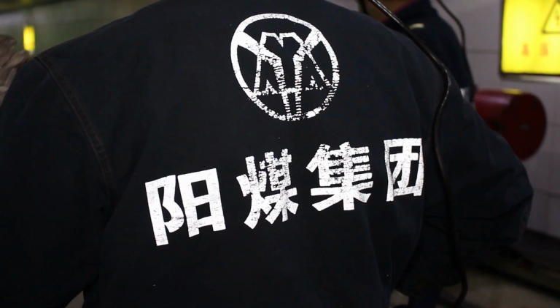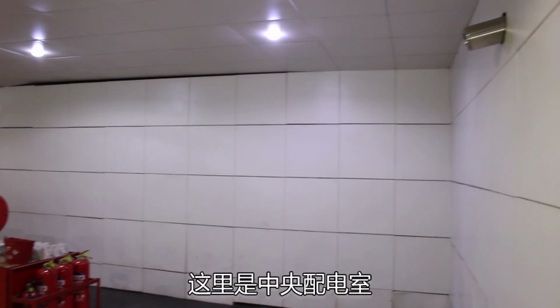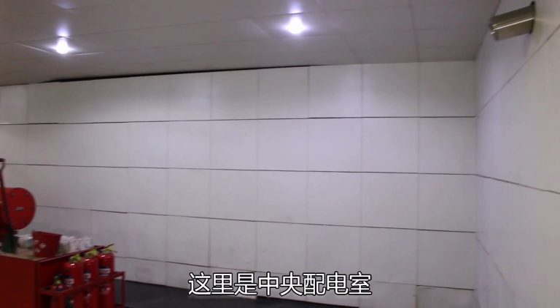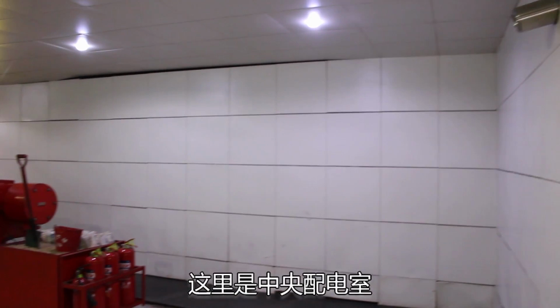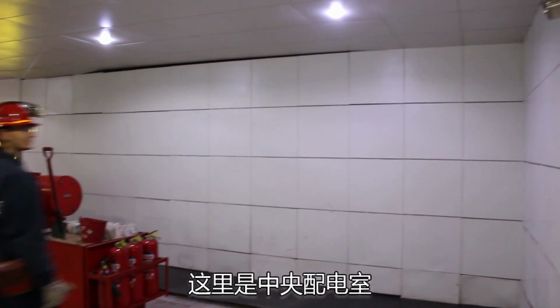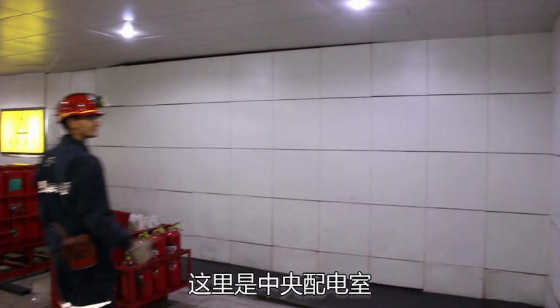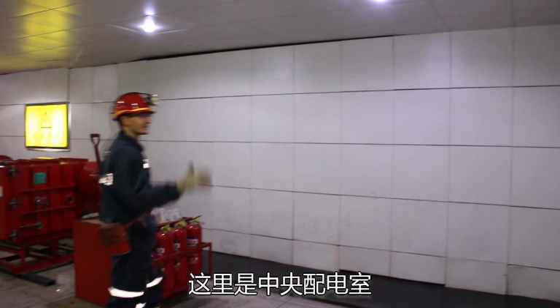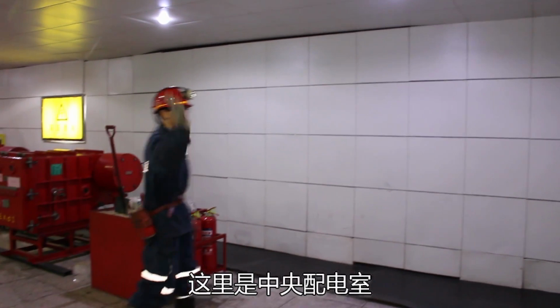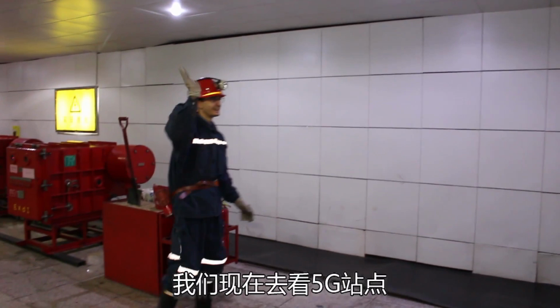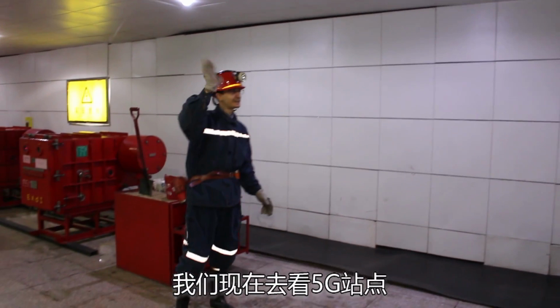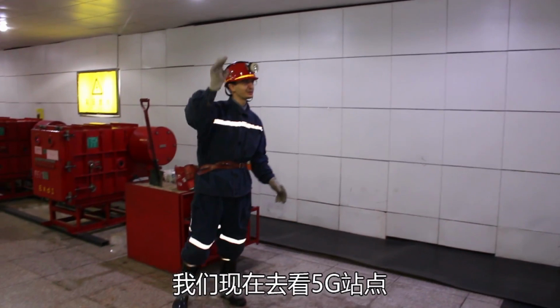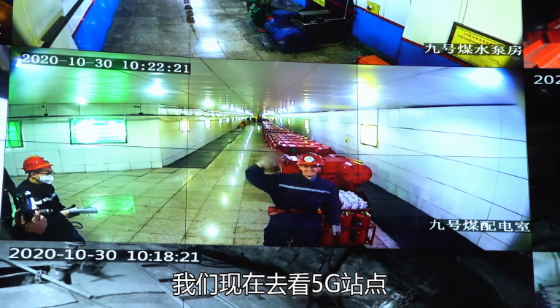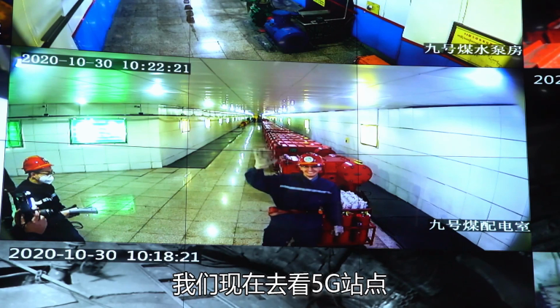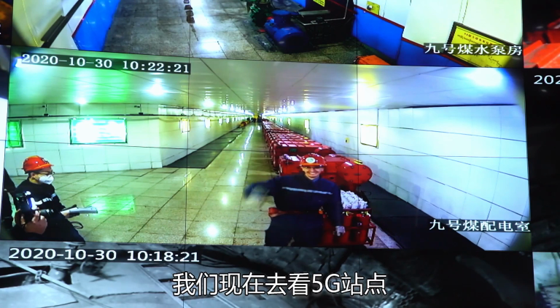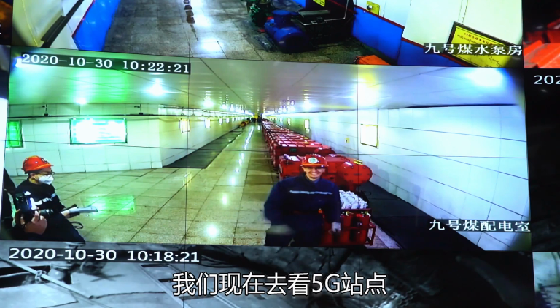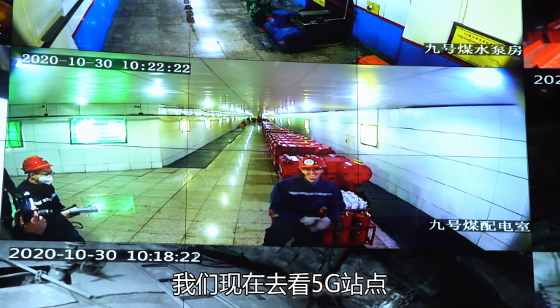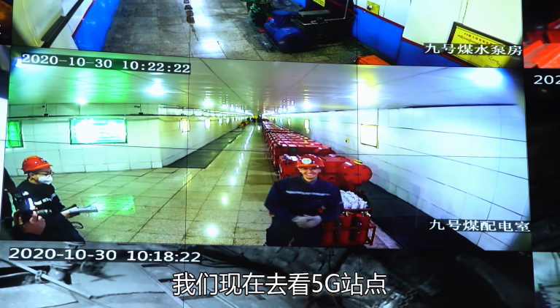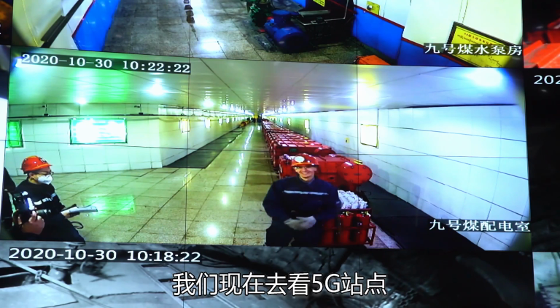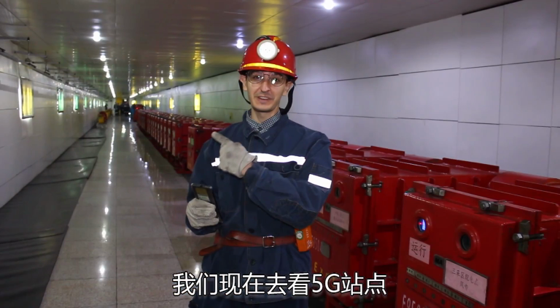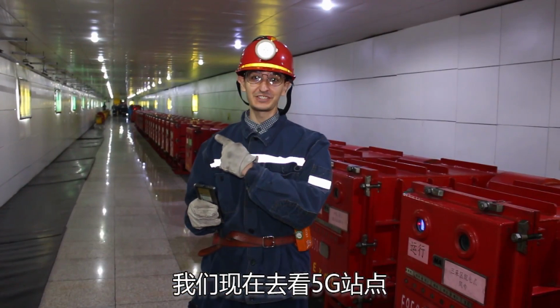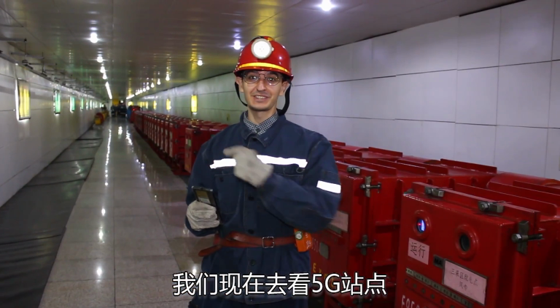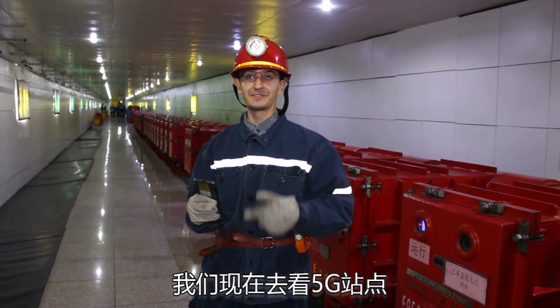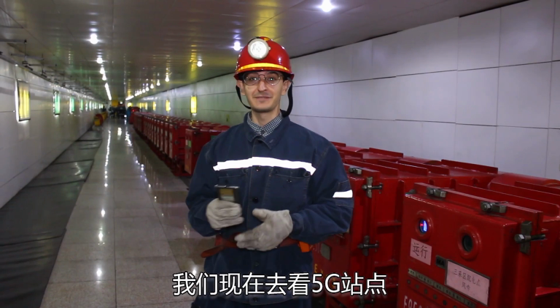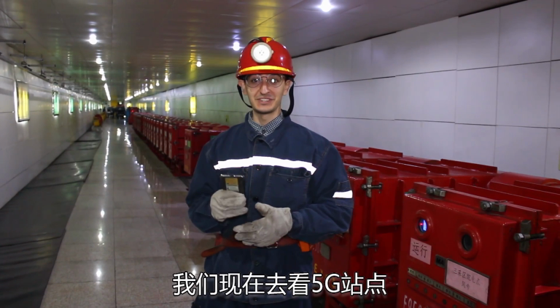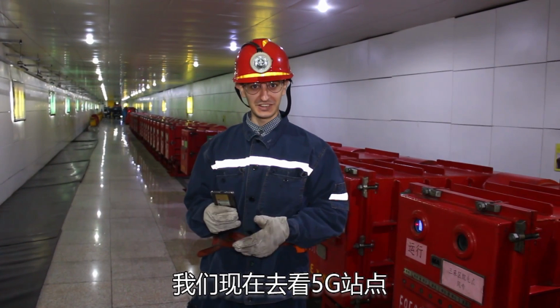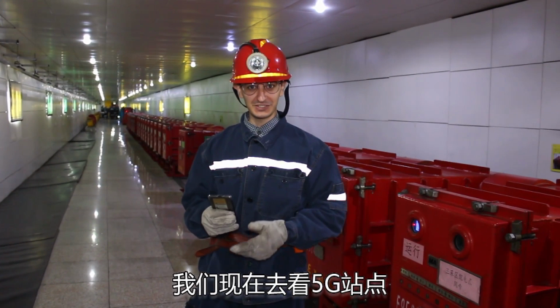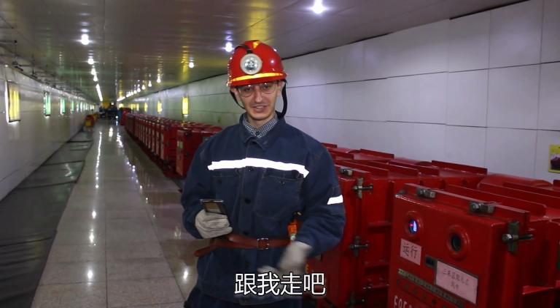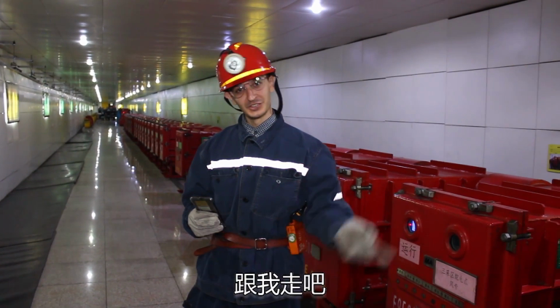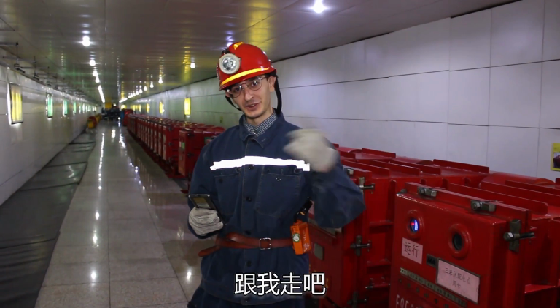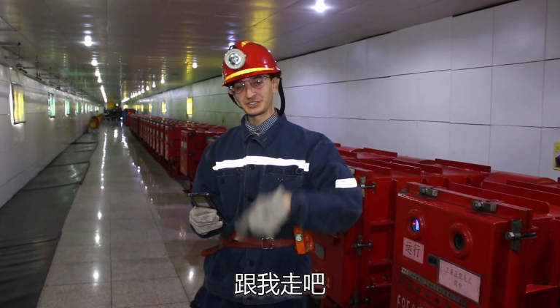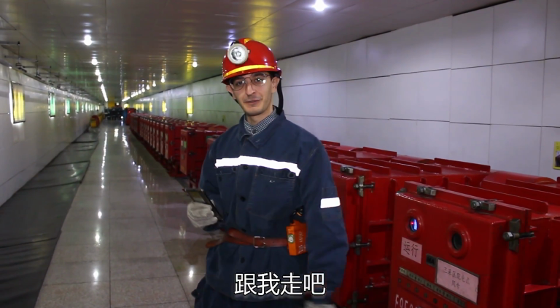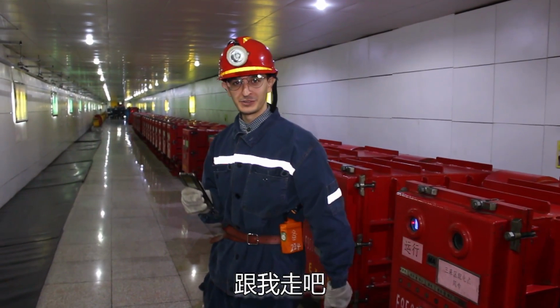This is the central power supply room, but the most interesting part is where we are going to check the 5G stations. So let's go have a look.